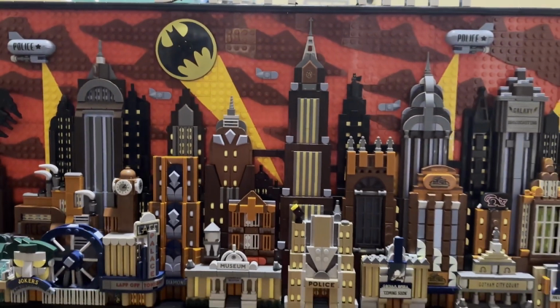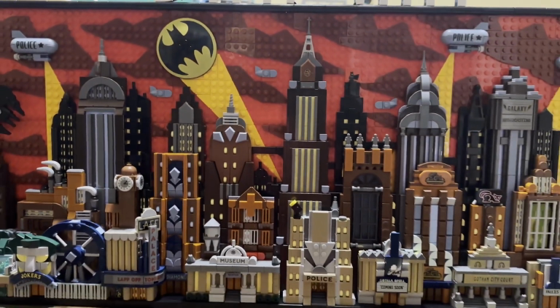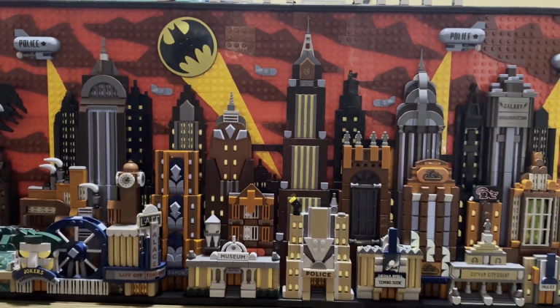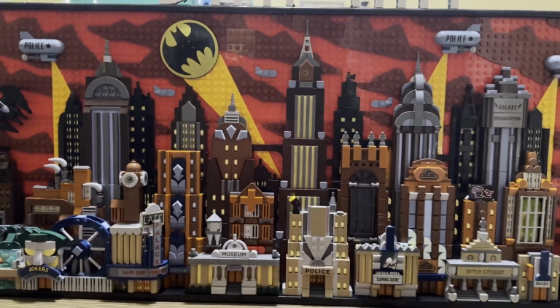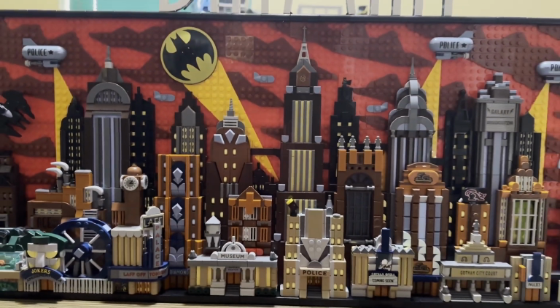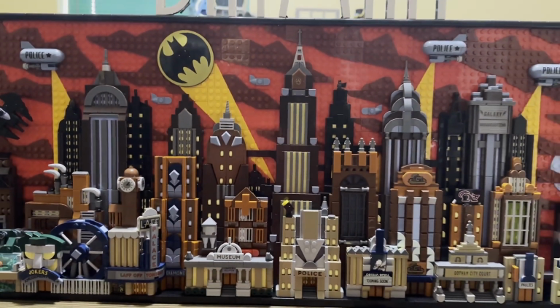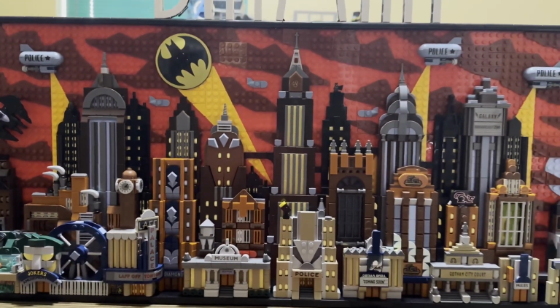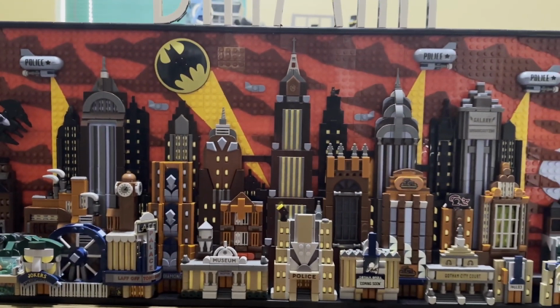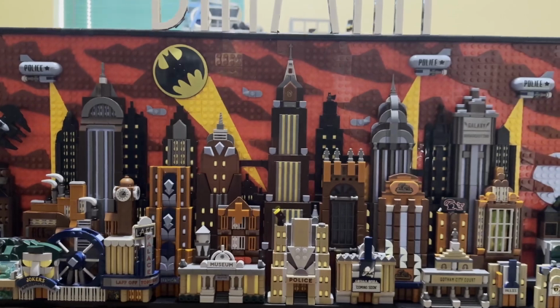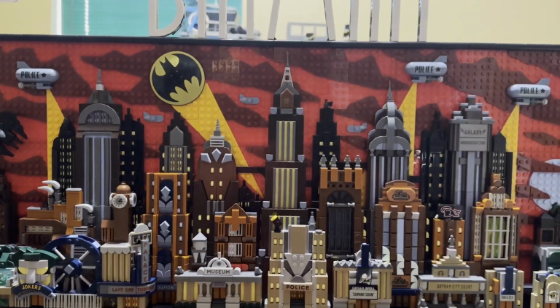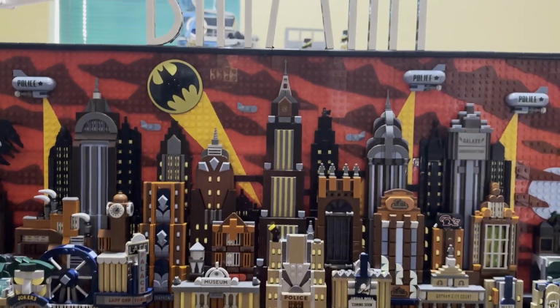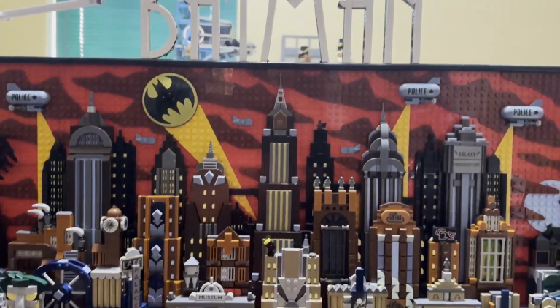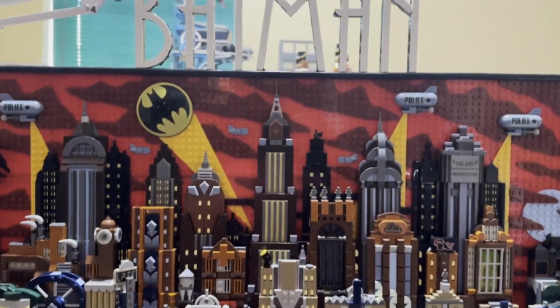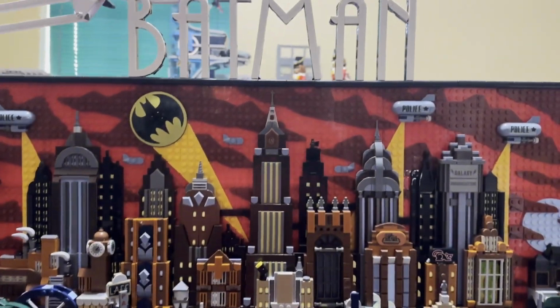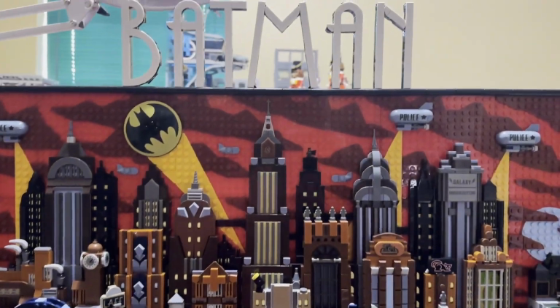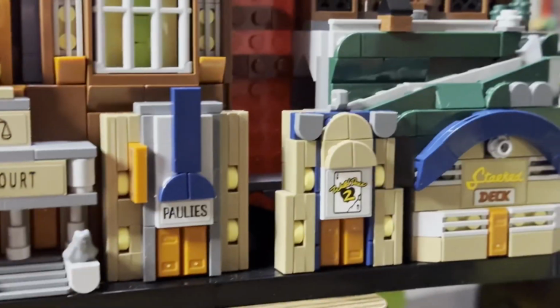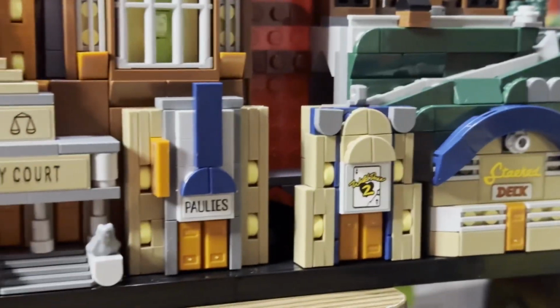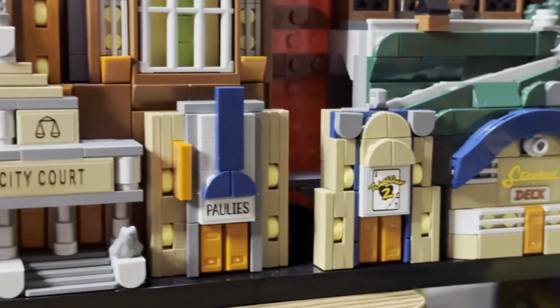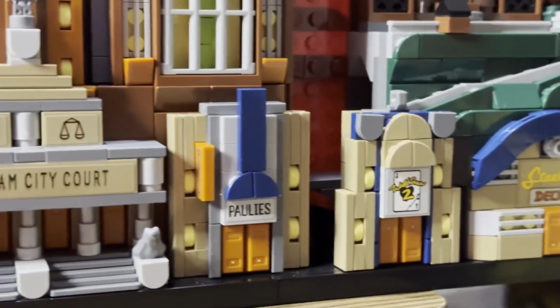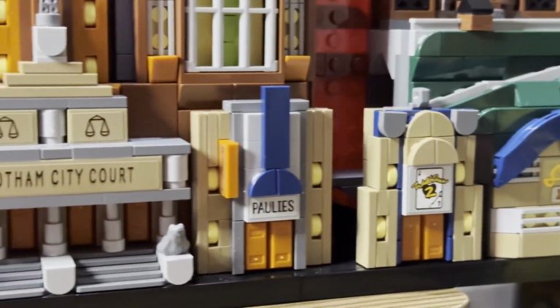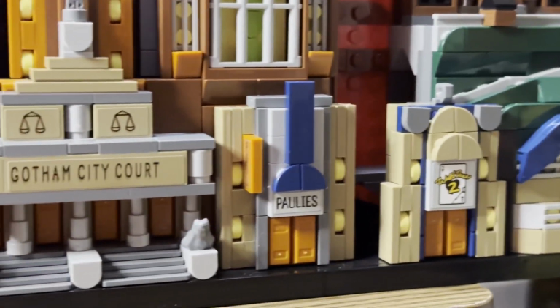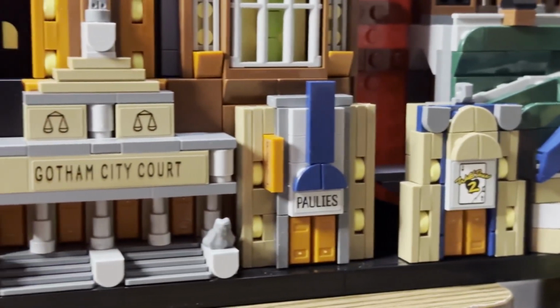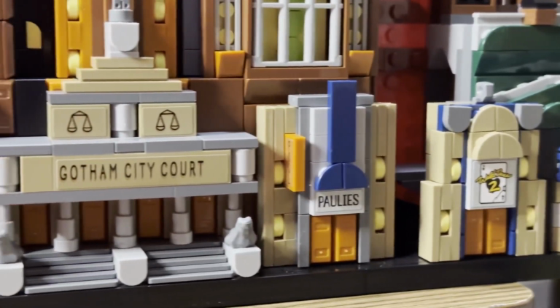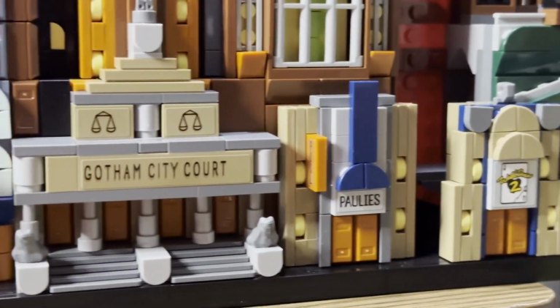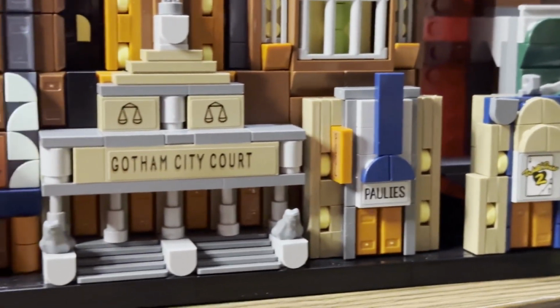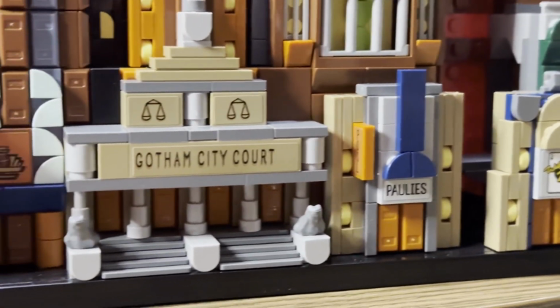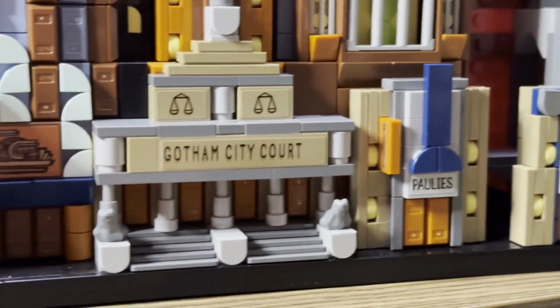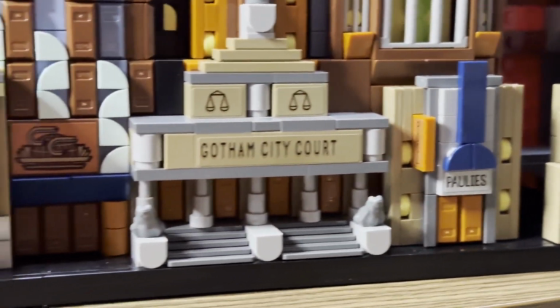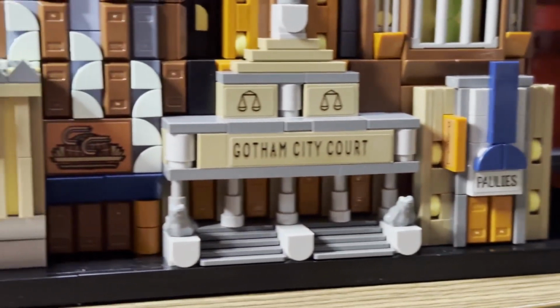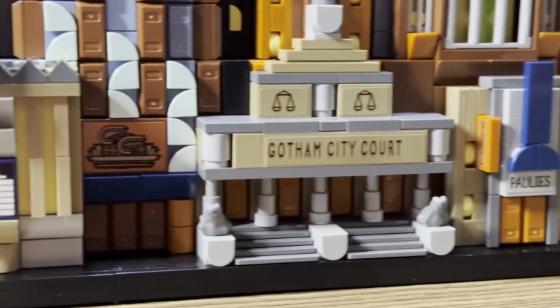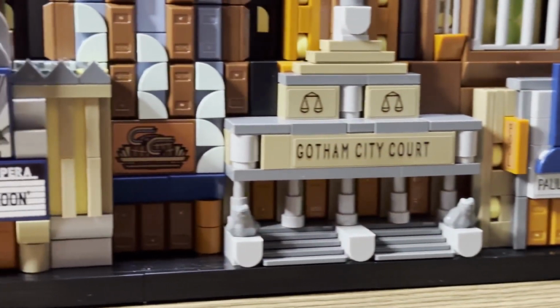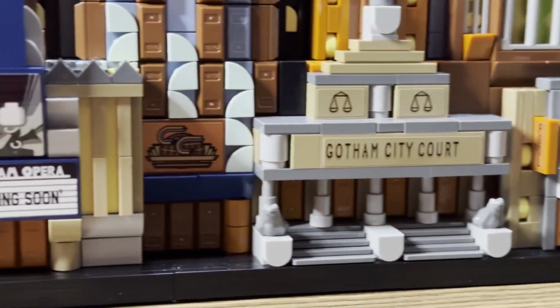Here's an overview of the city, and here are some close-ups of the individual buildings that make it up.